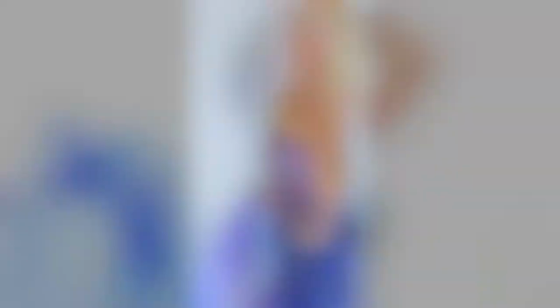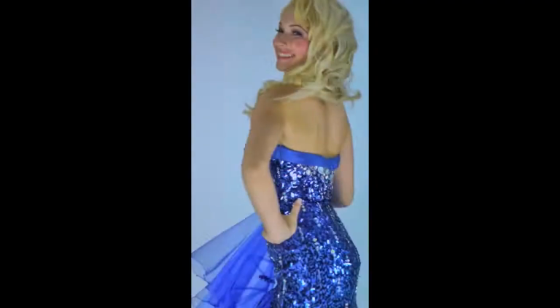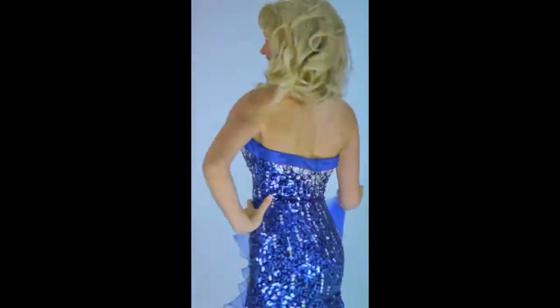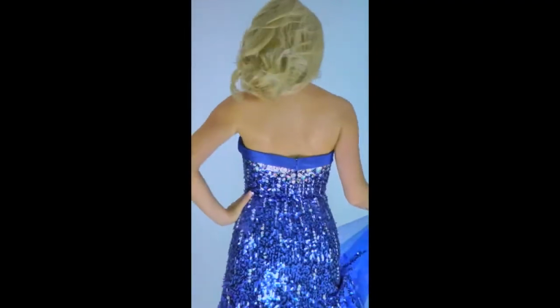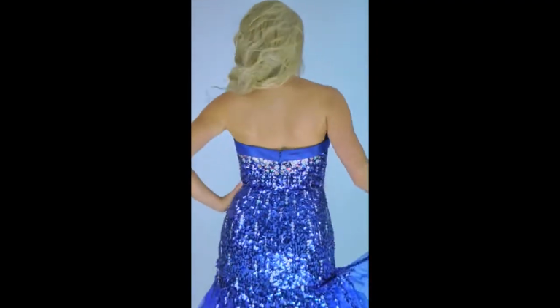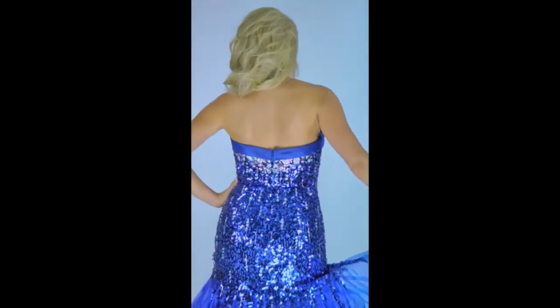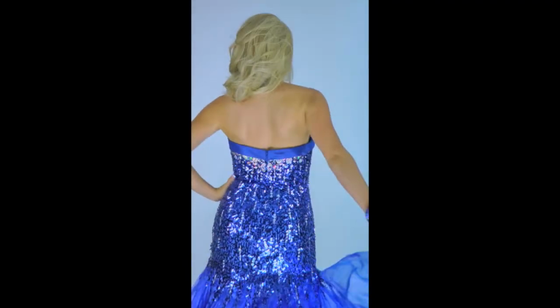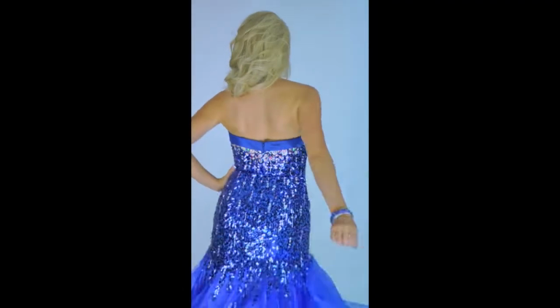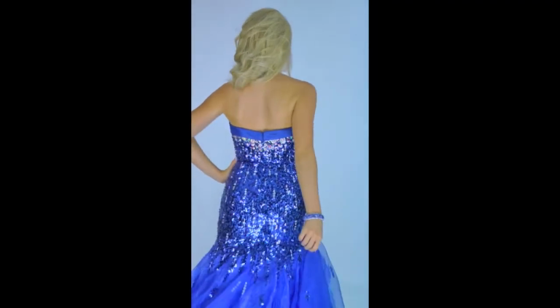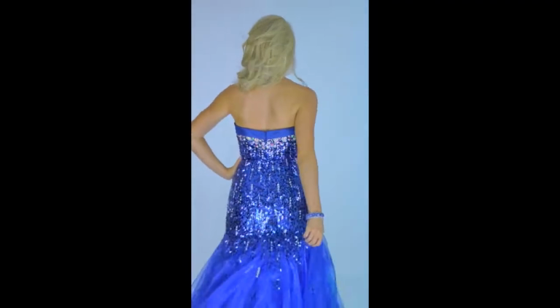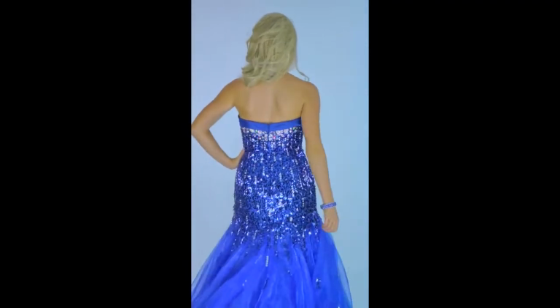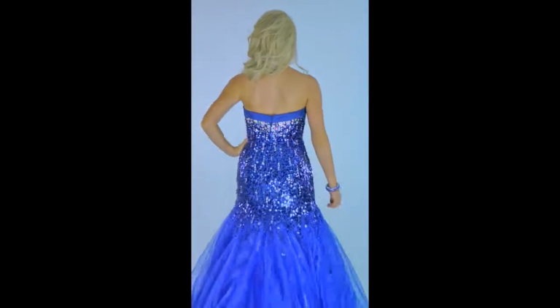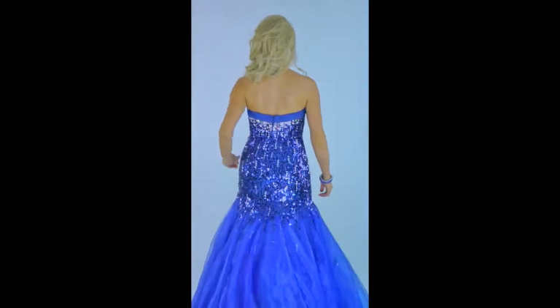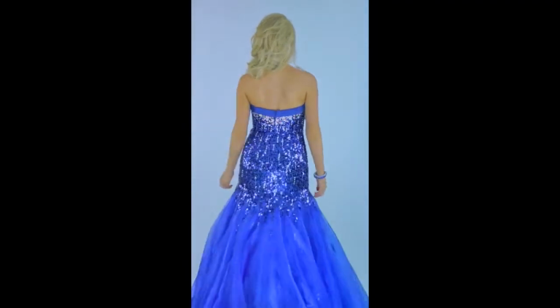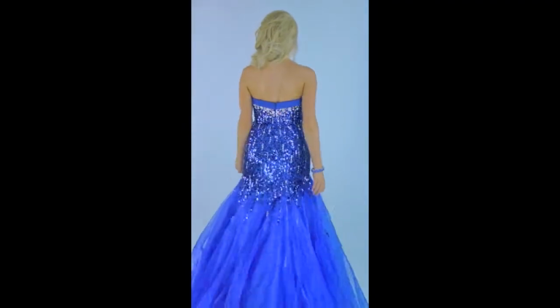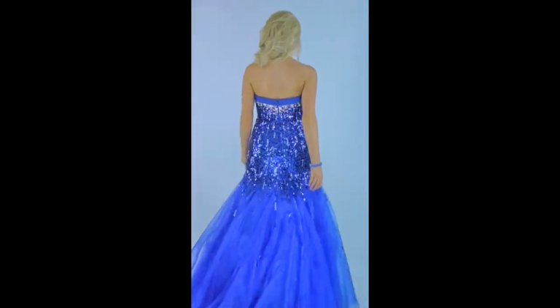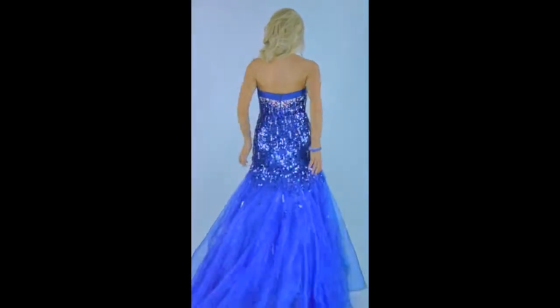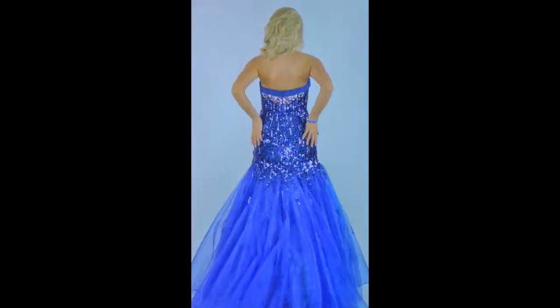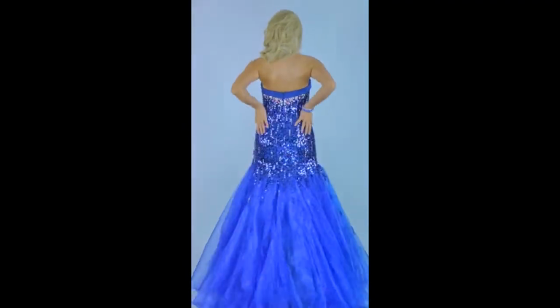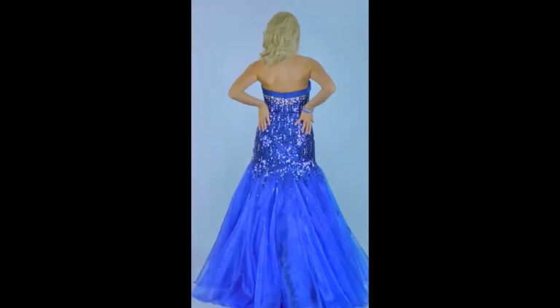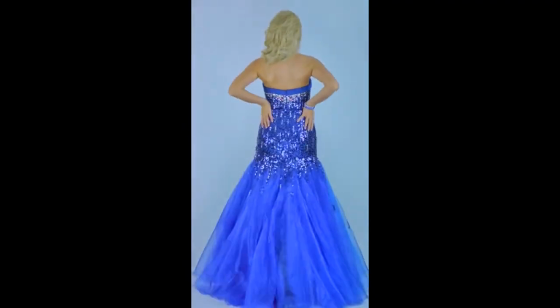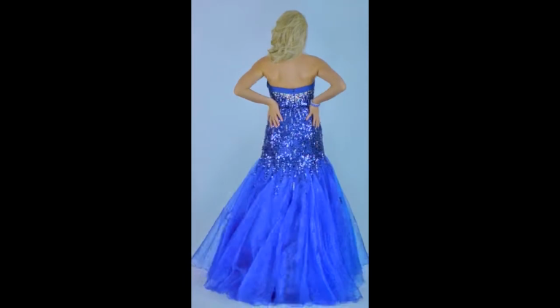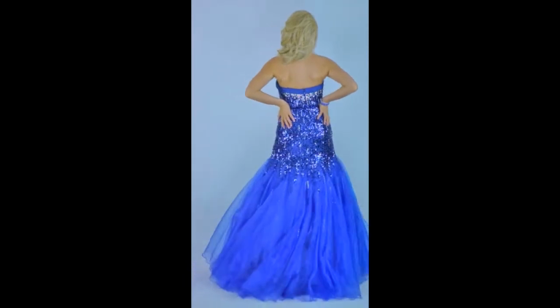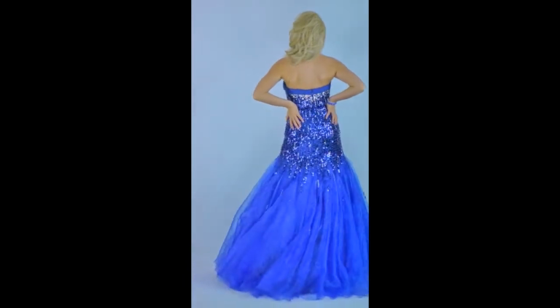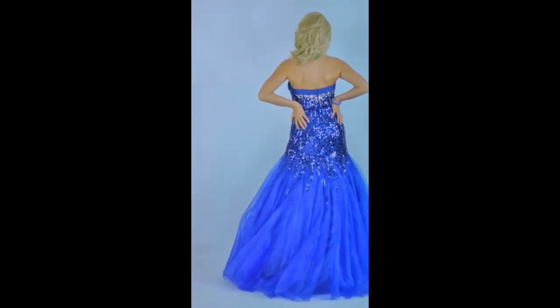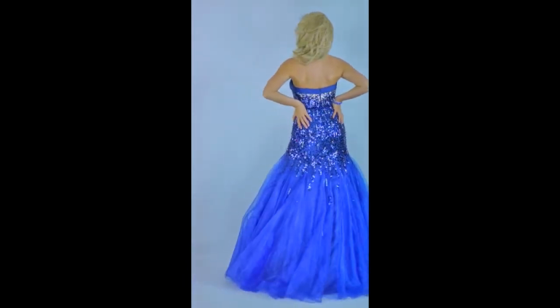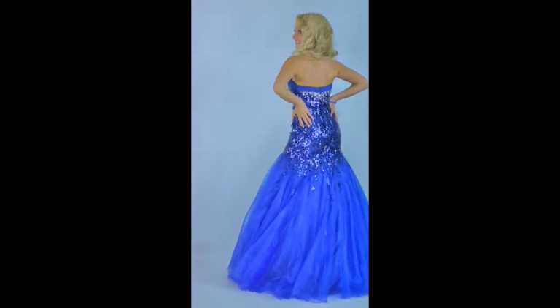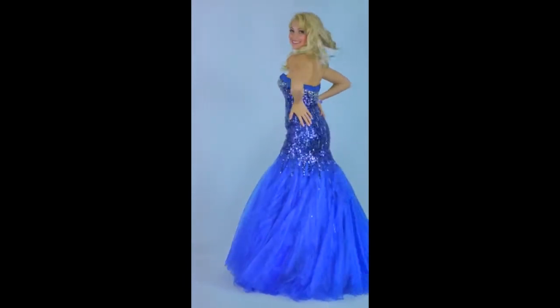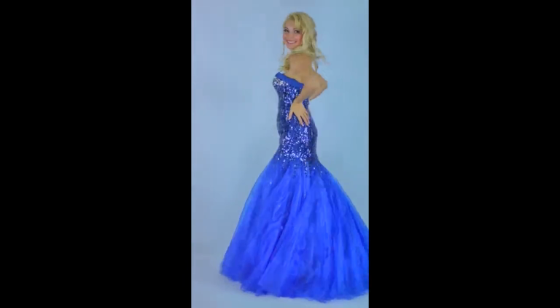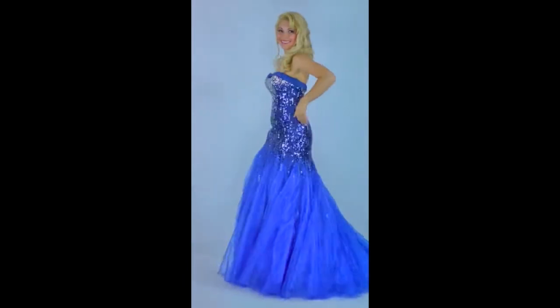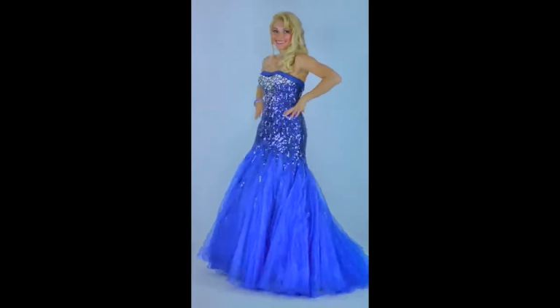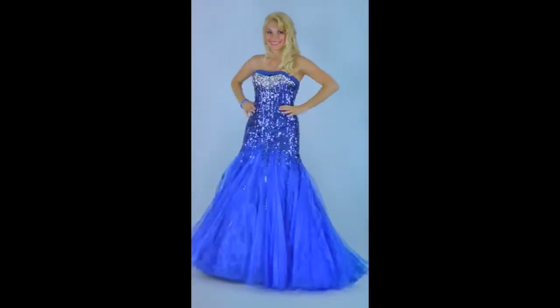To see more body-forming mermaid gowns, visit www.preciousformals.com.